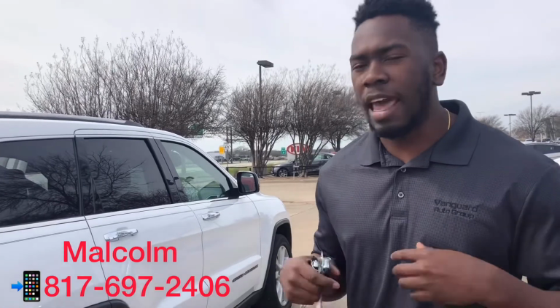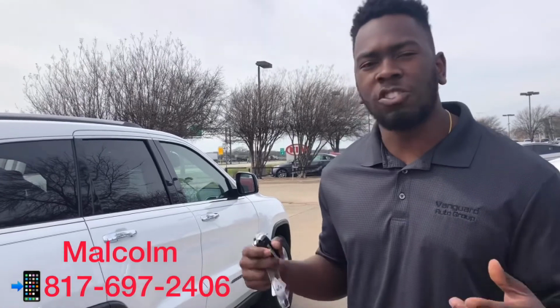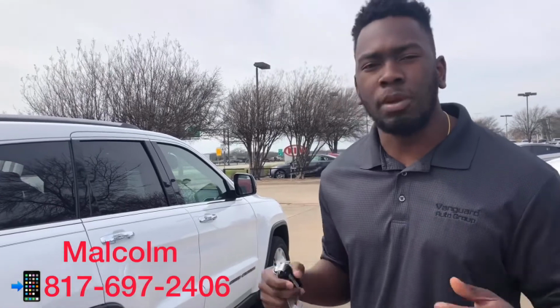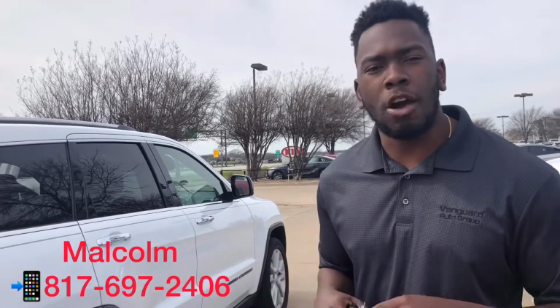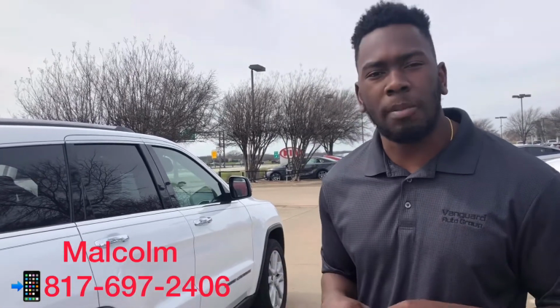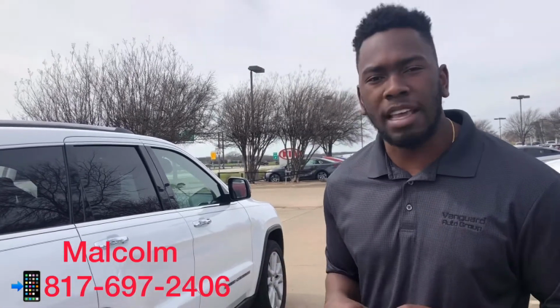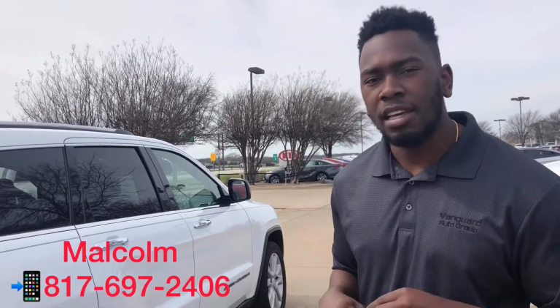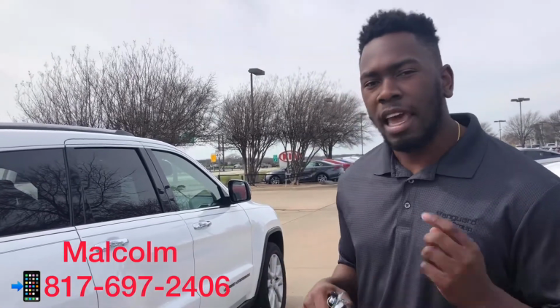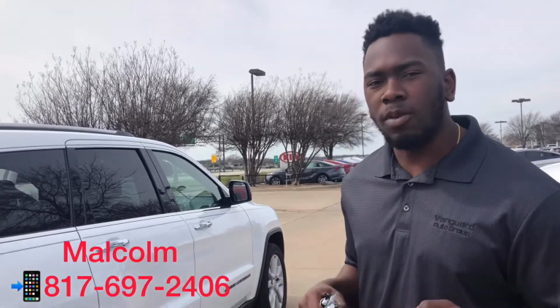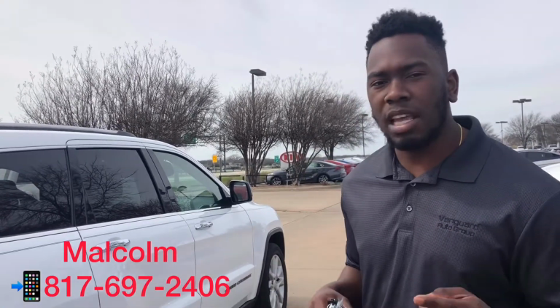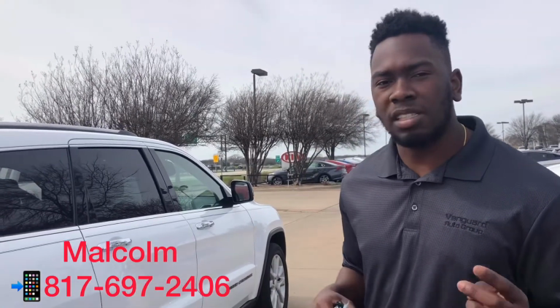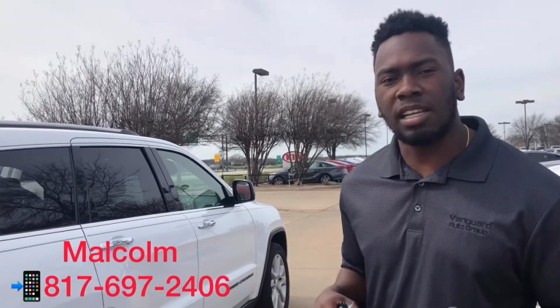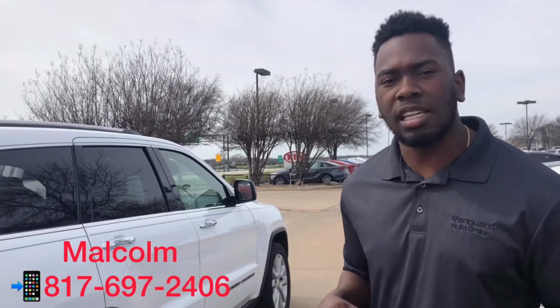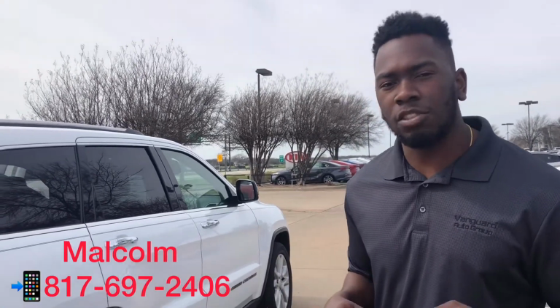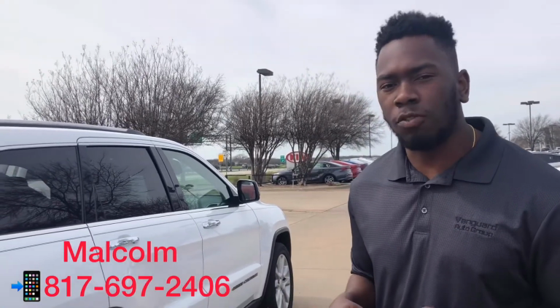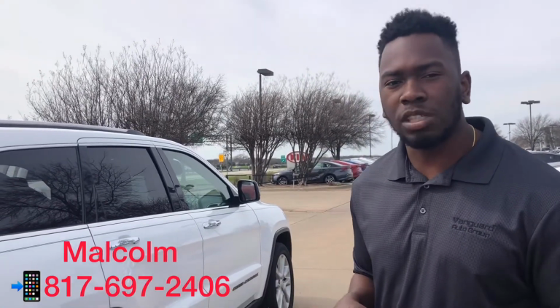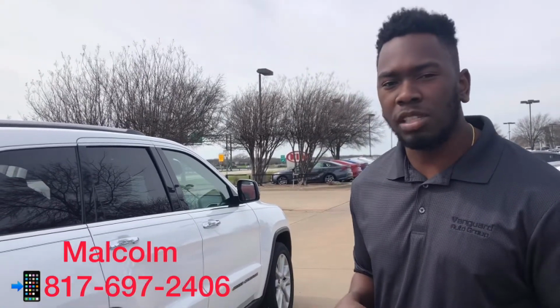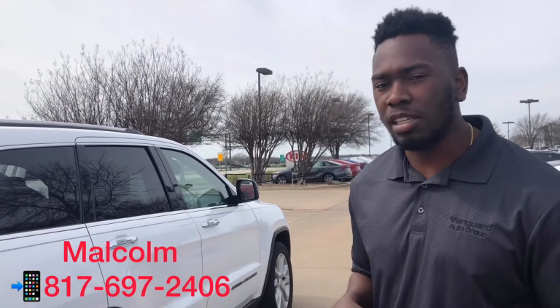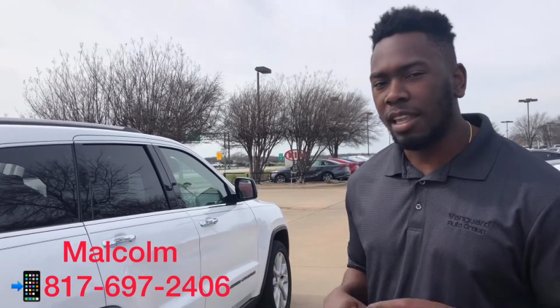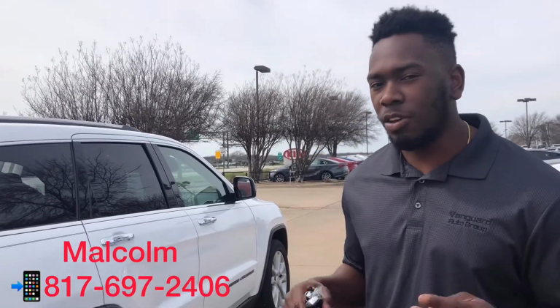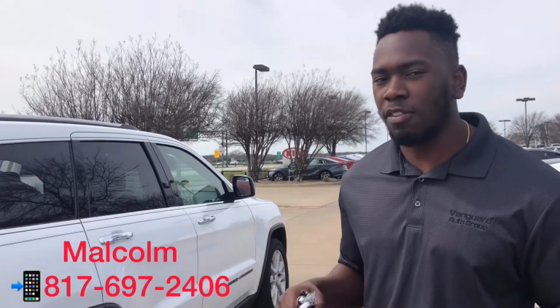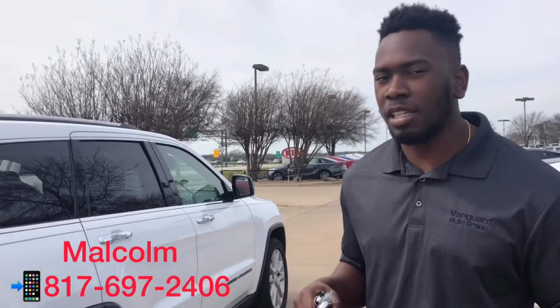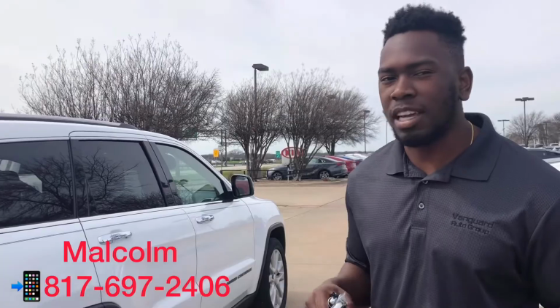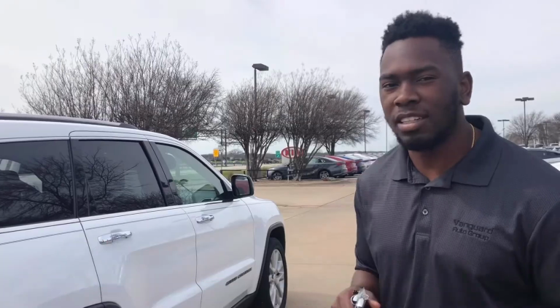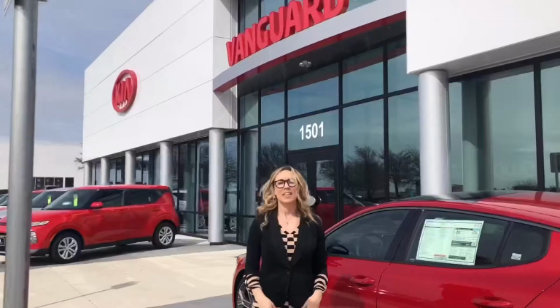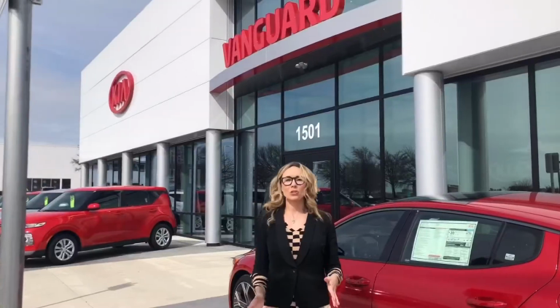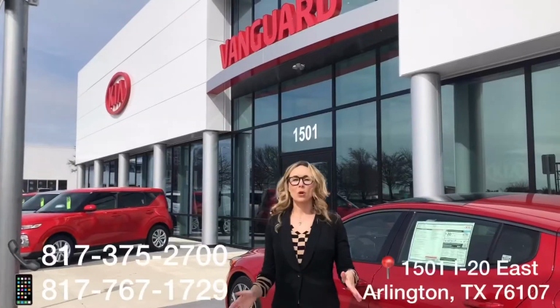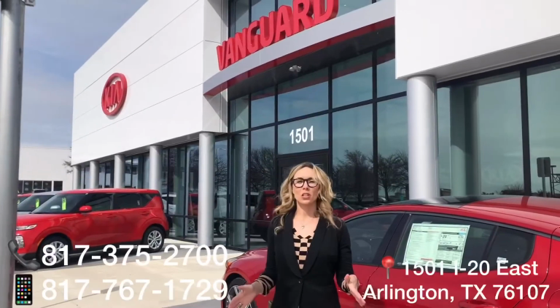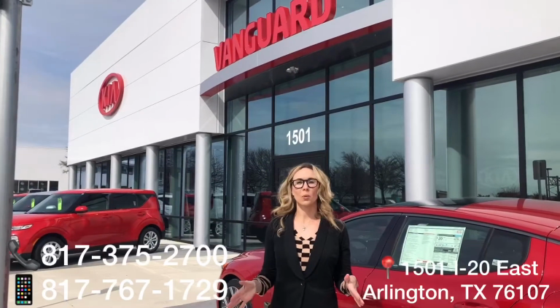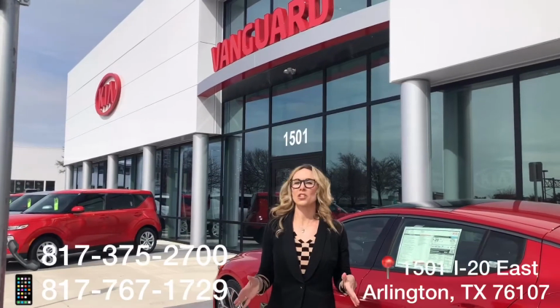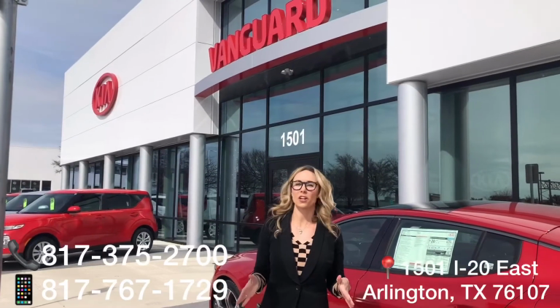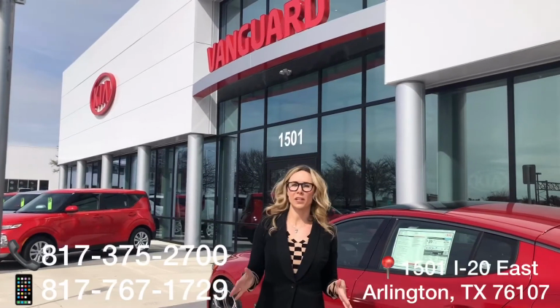Again, ask for me, Malcolm Hayes, at 817-697-2406. Thank you and have a blessed day. Thank you so much for watching our video.